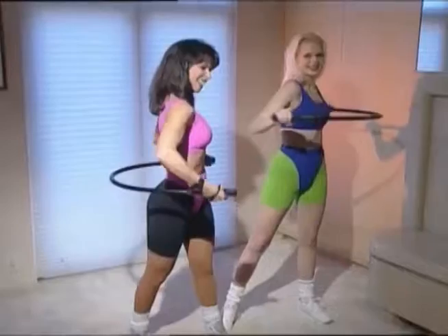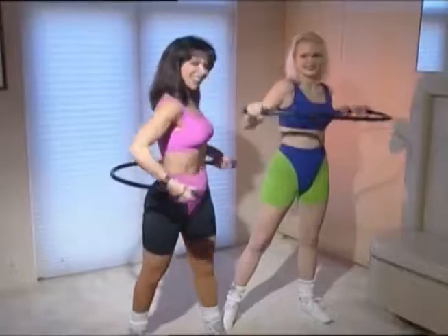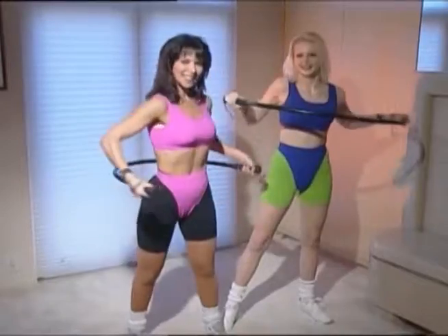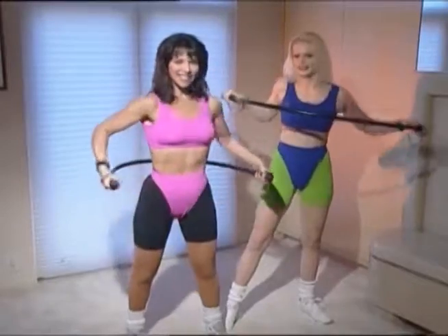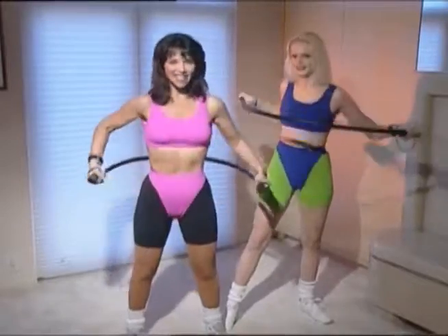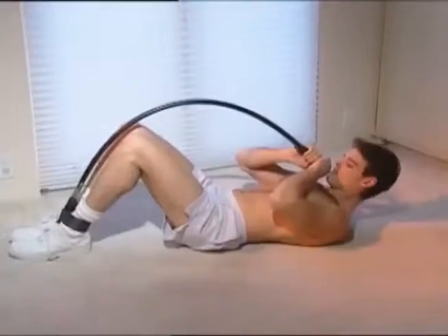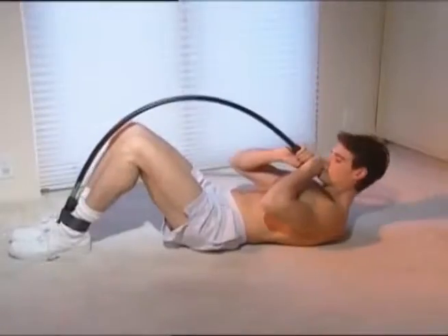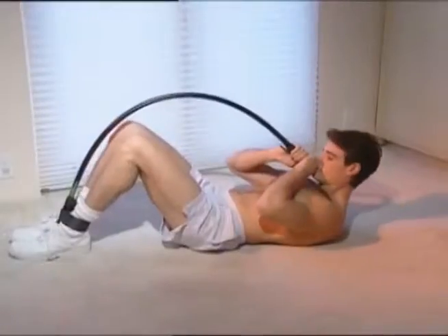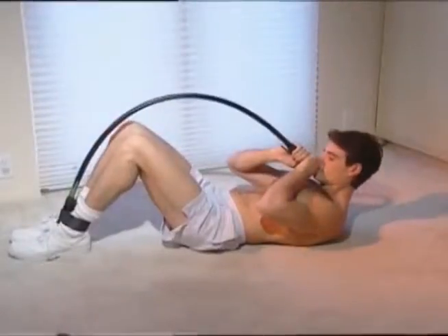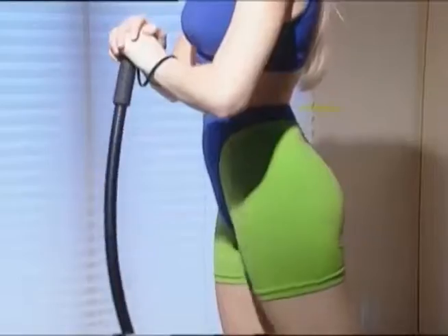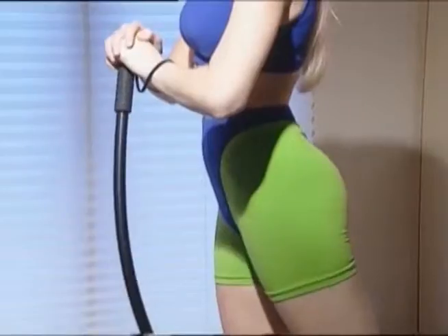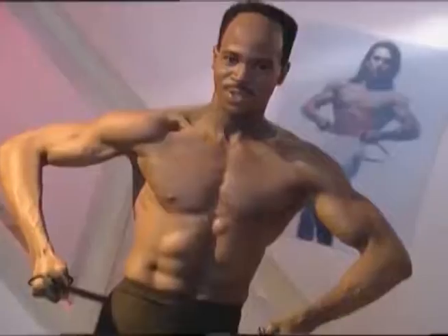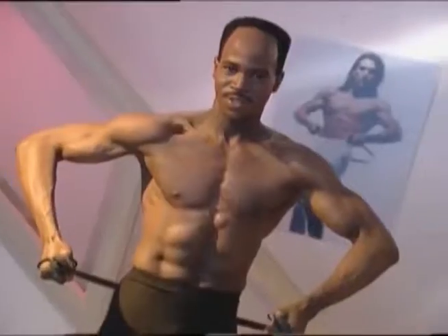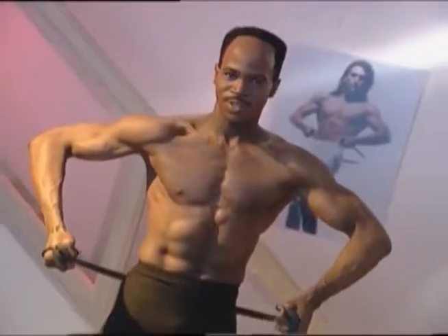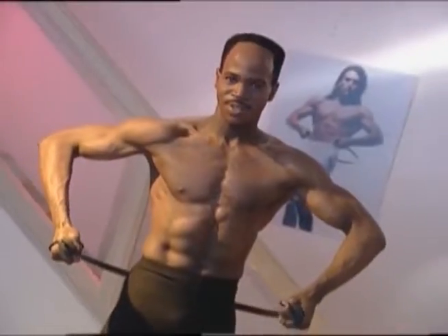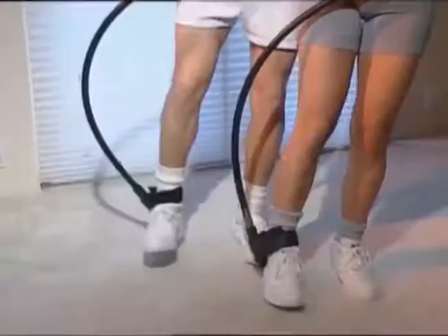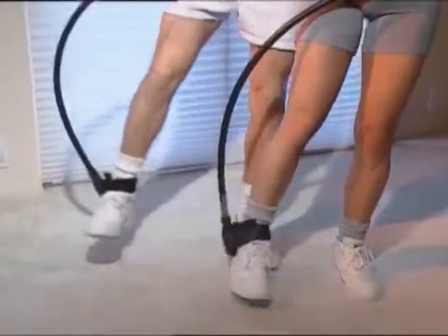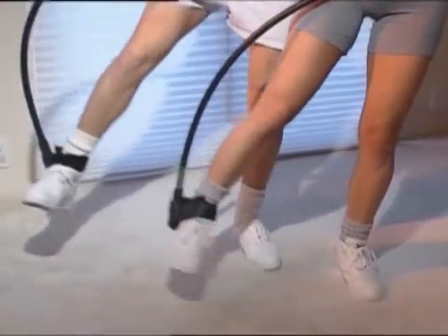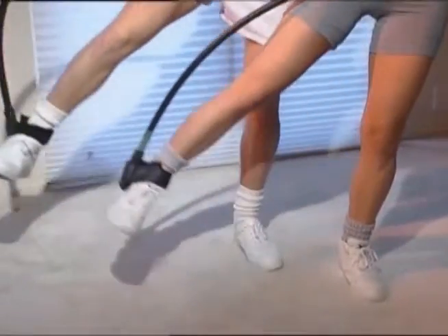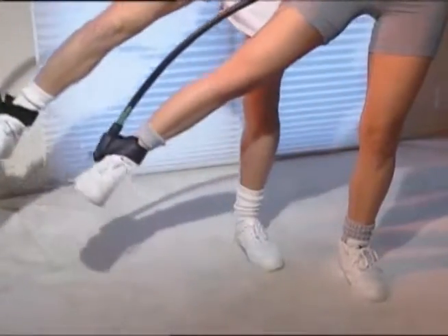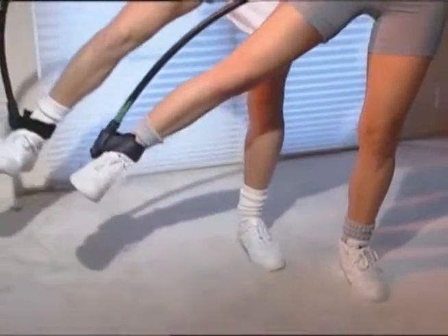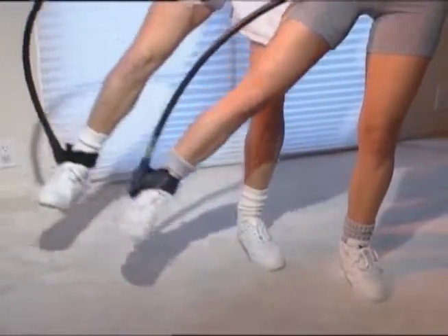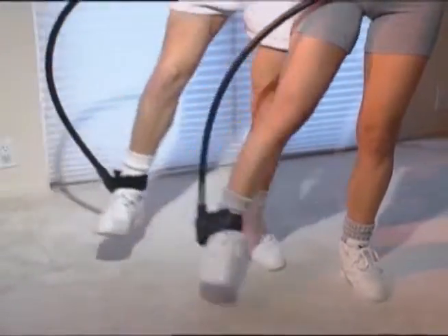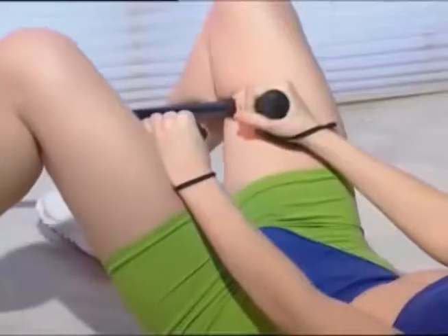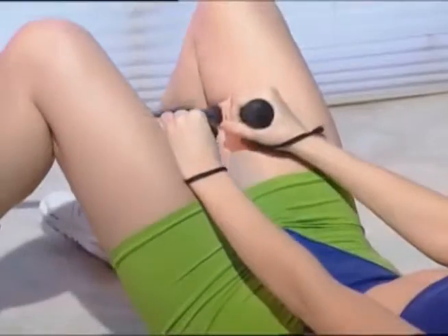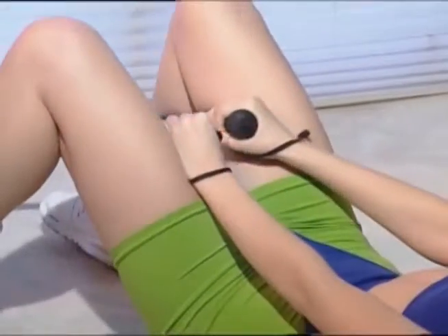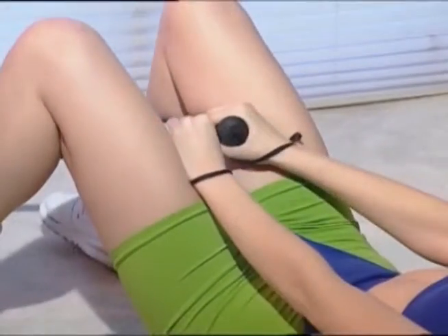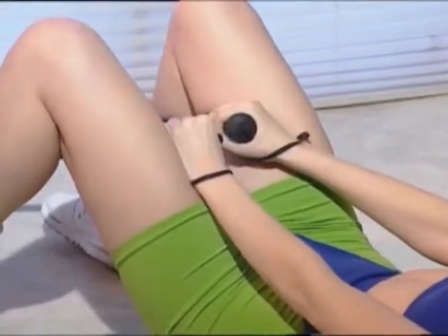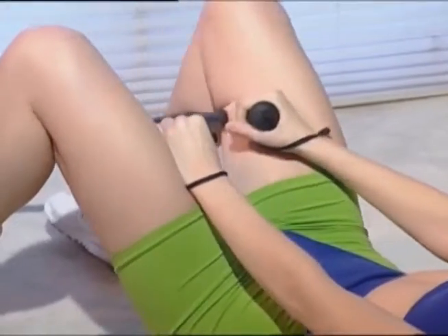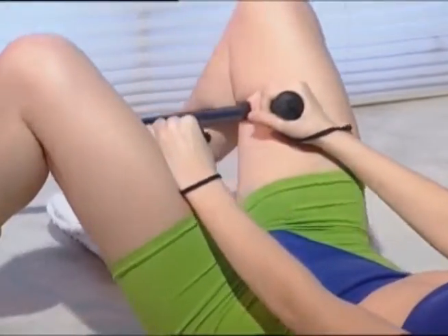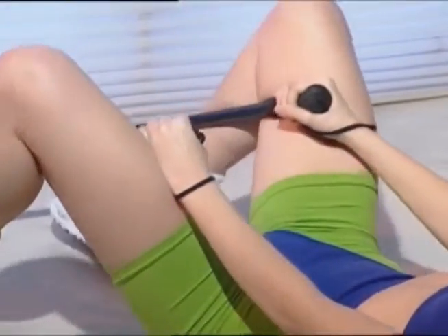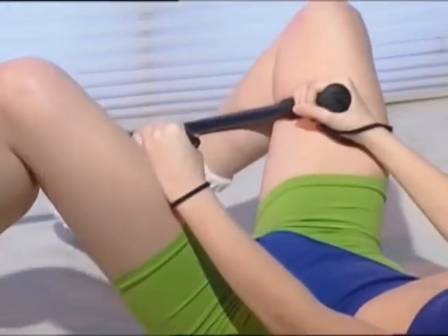Flatten your stomach, tighten your waist, your buttocks, firm your chest, build shapelier legs and thighs — all in half the time with a Flexor-sizer.